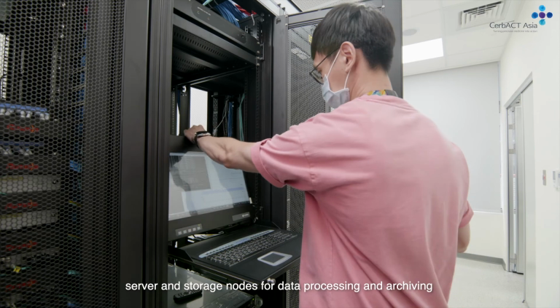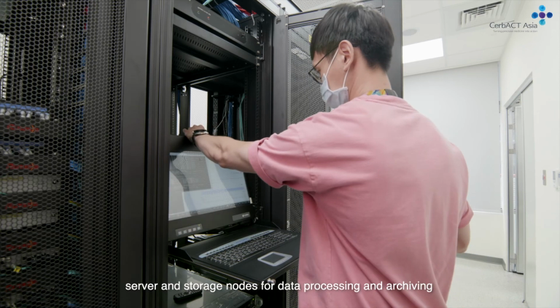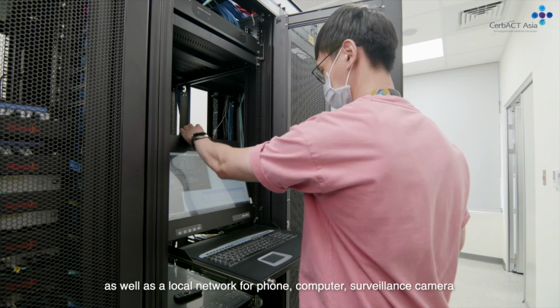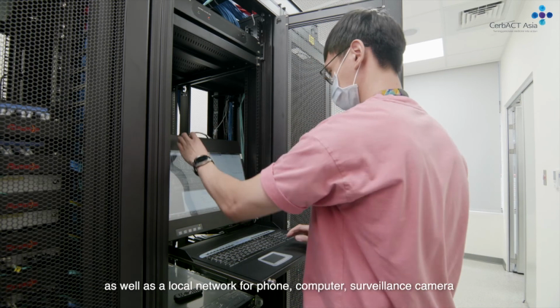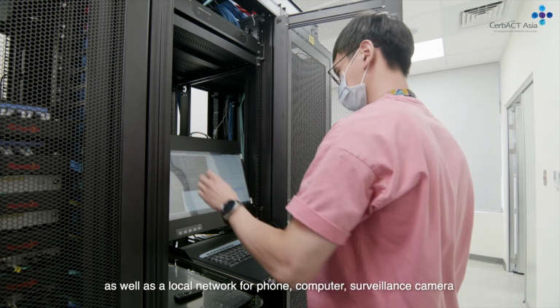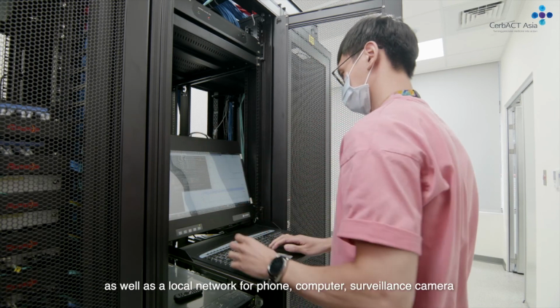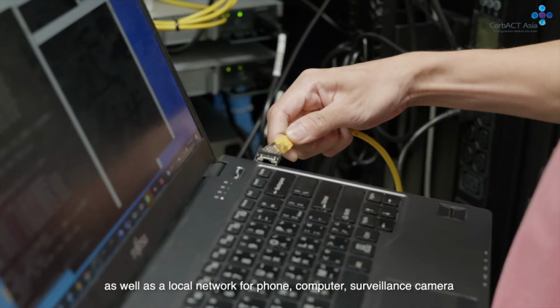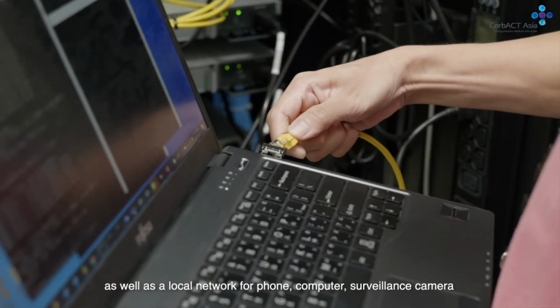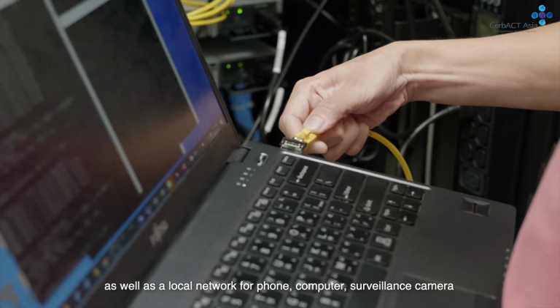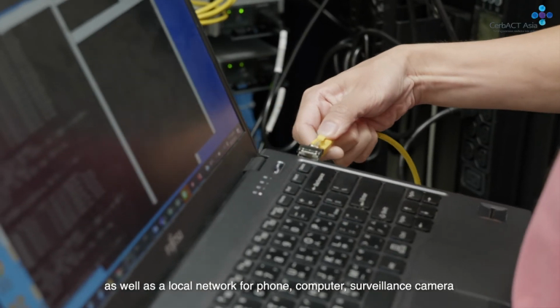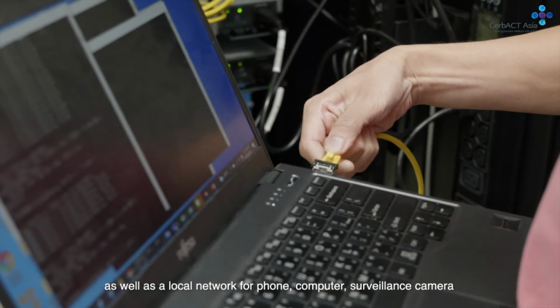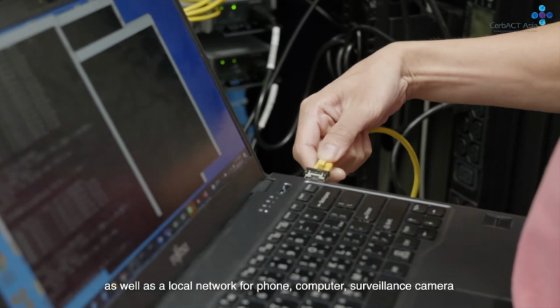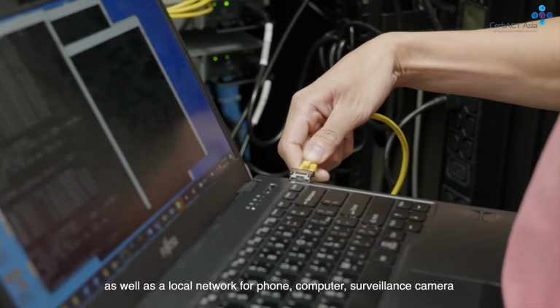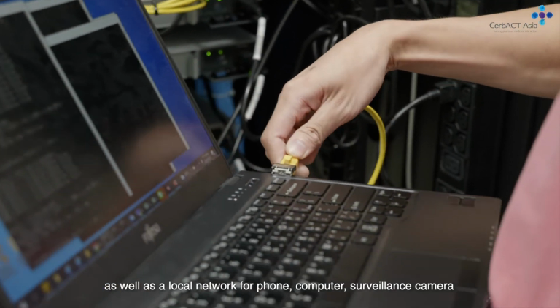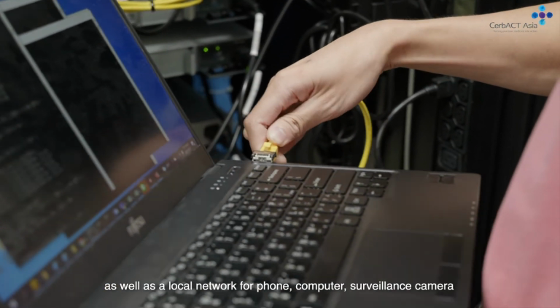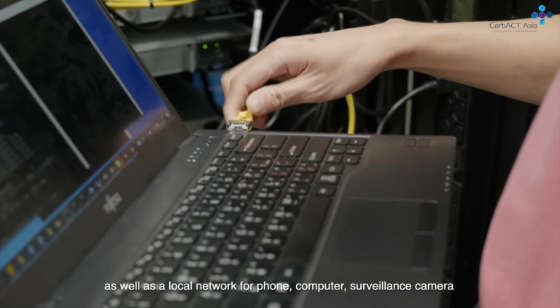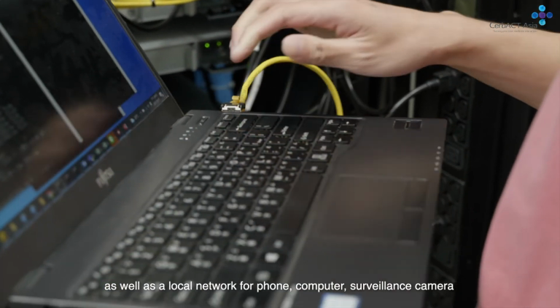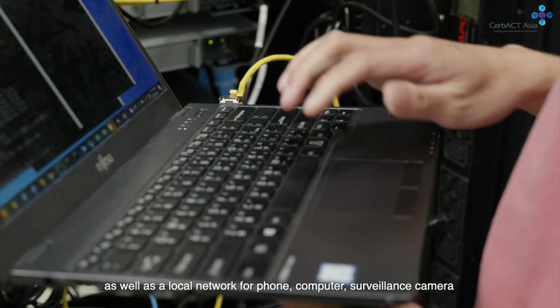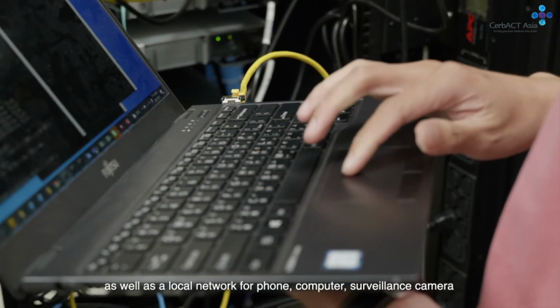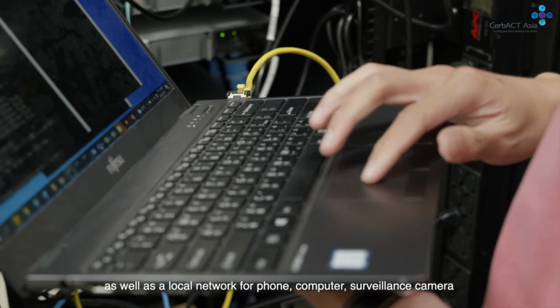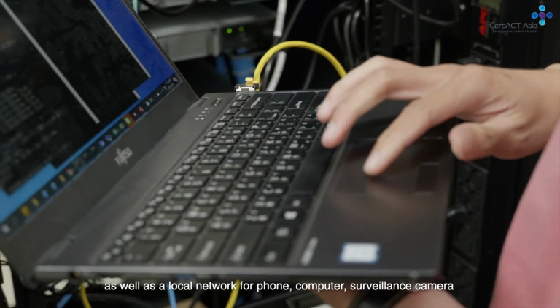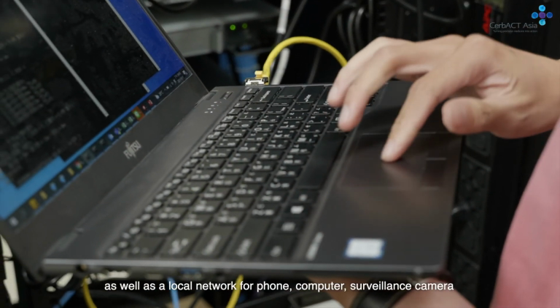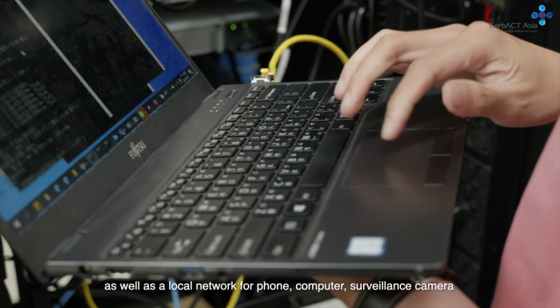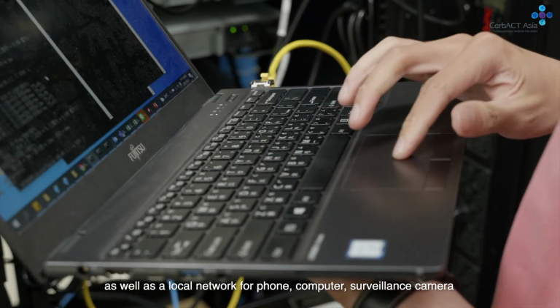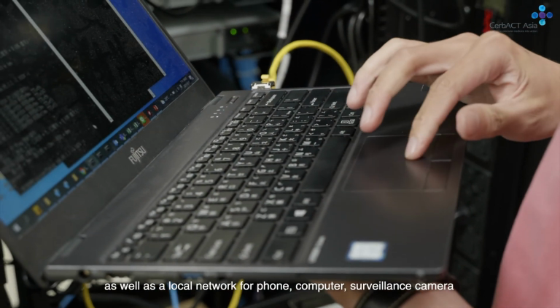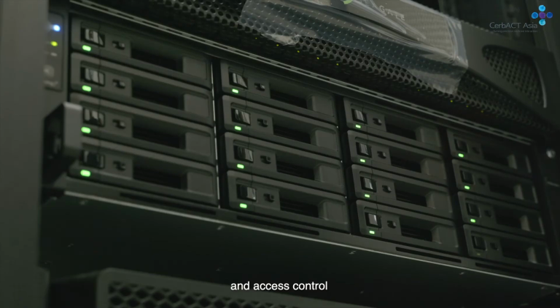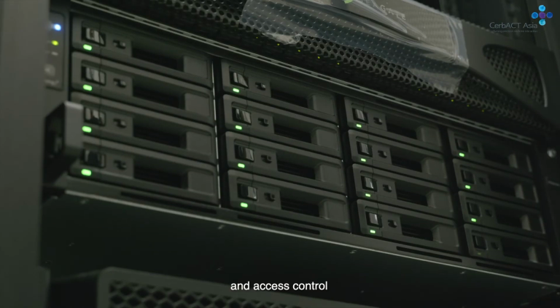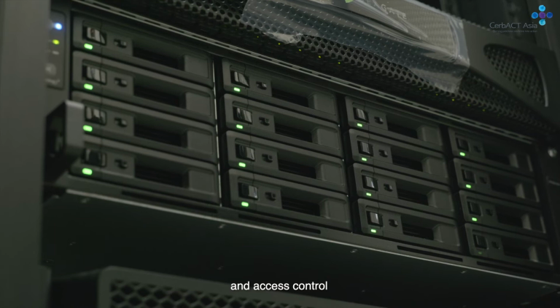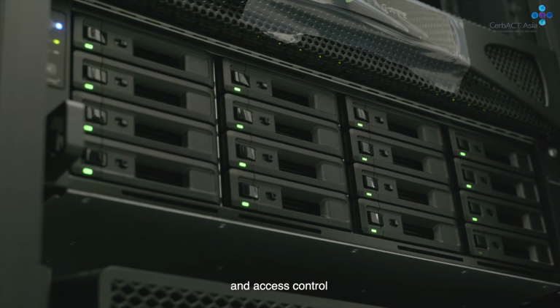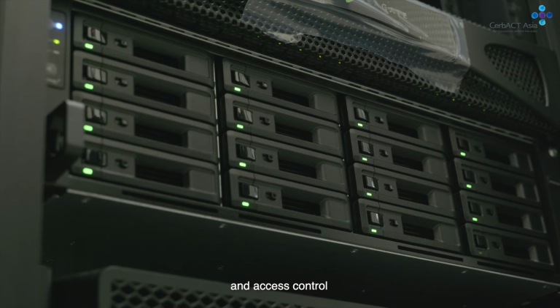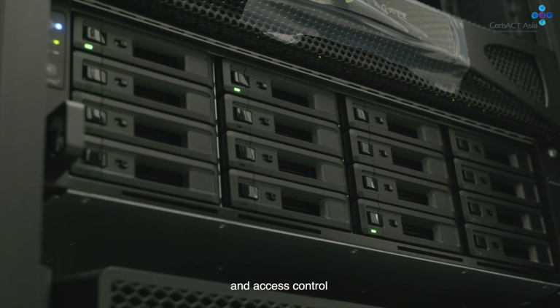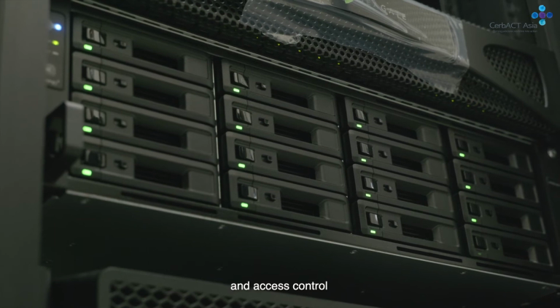Server and storage nodes for data processing and archiving, as well as a local network for phone, computer, surveillance camera, and access control.